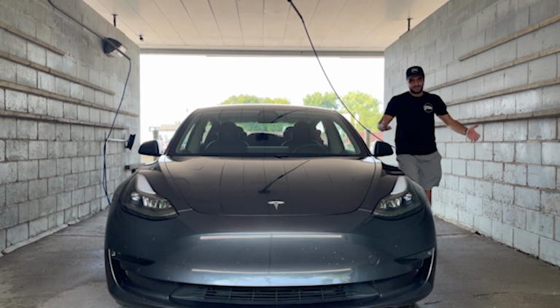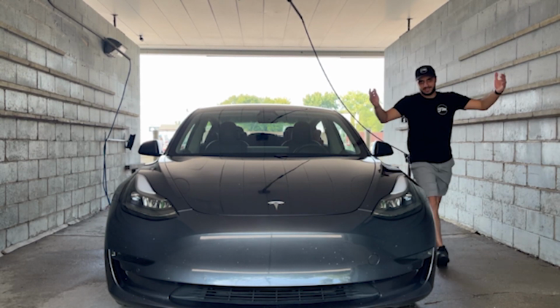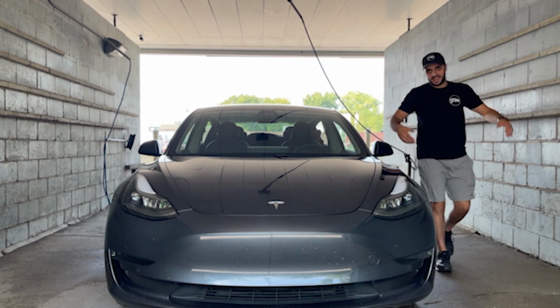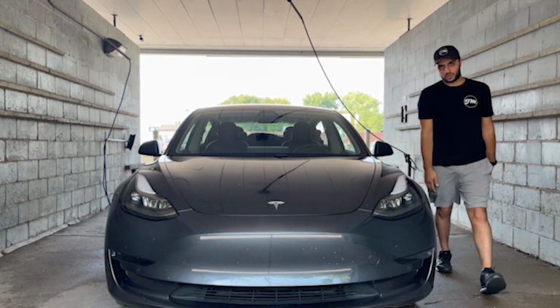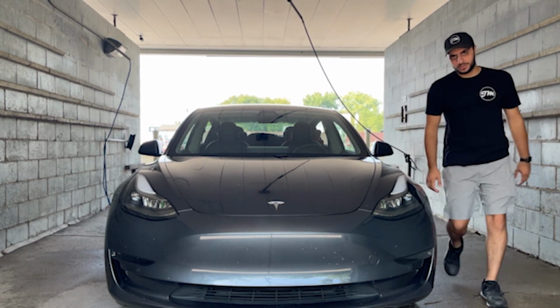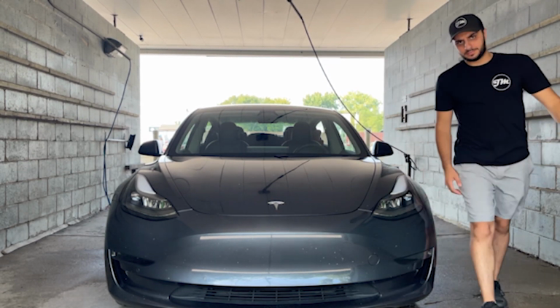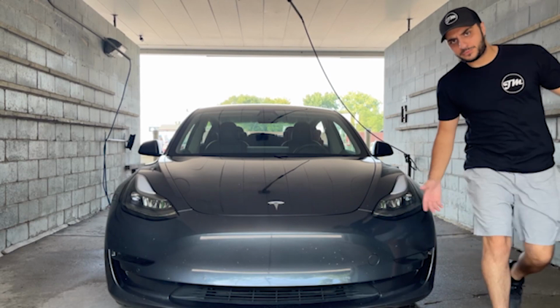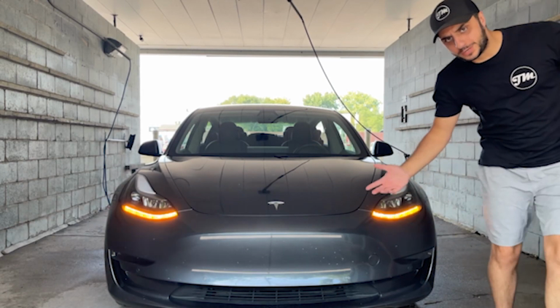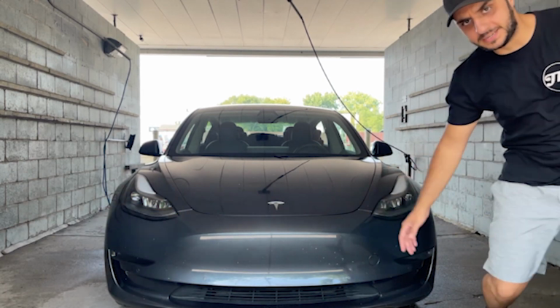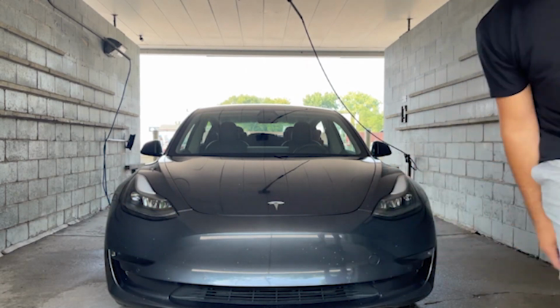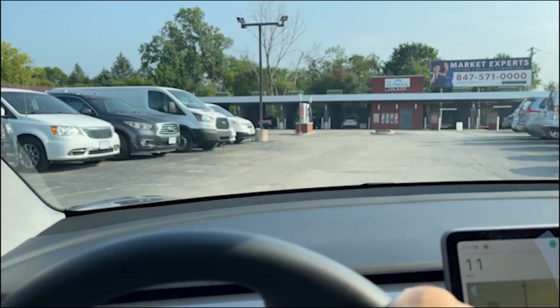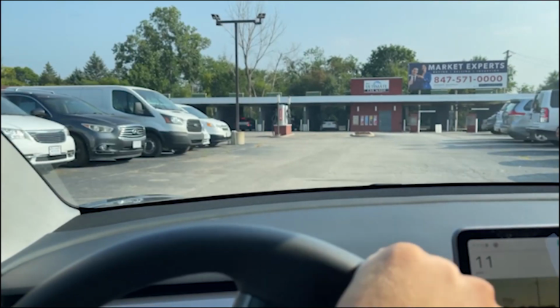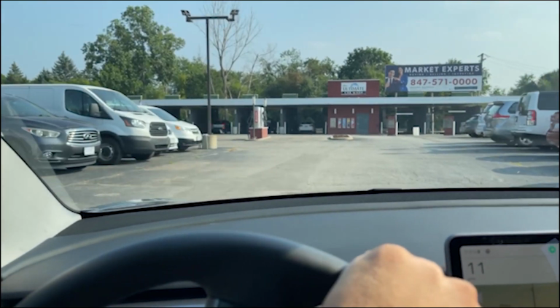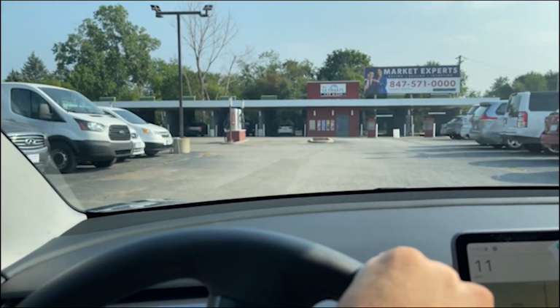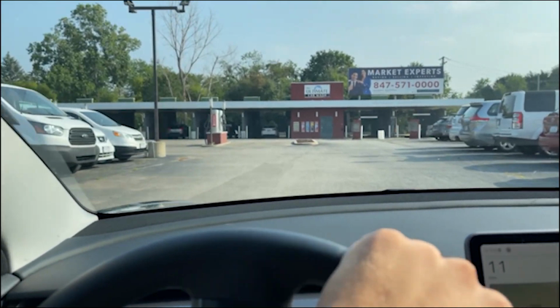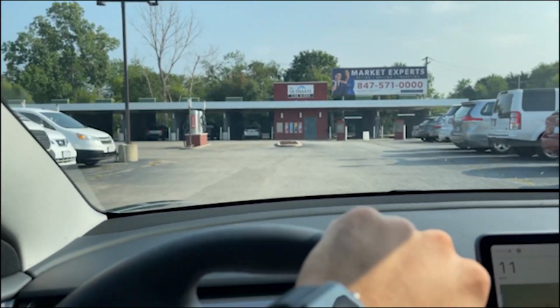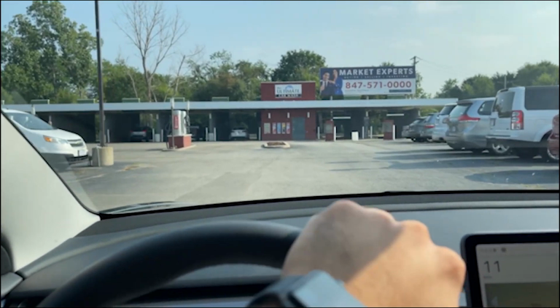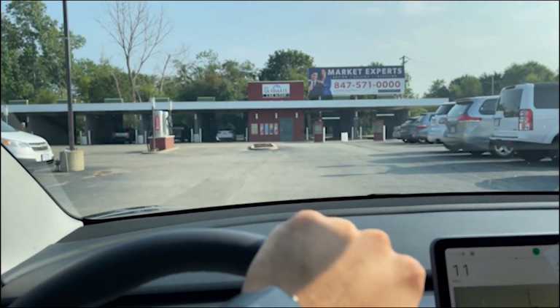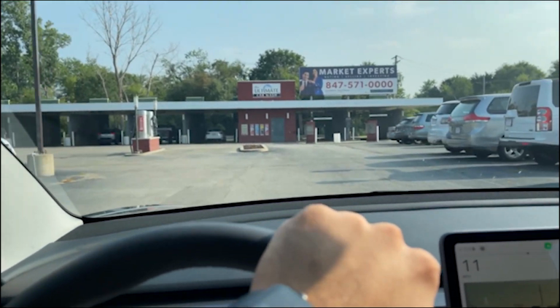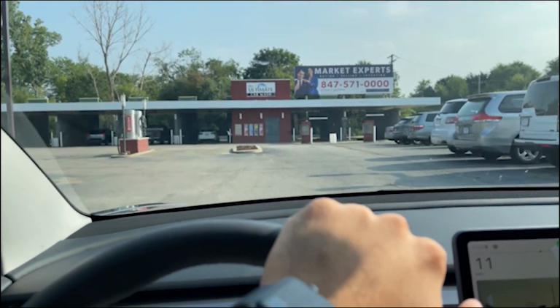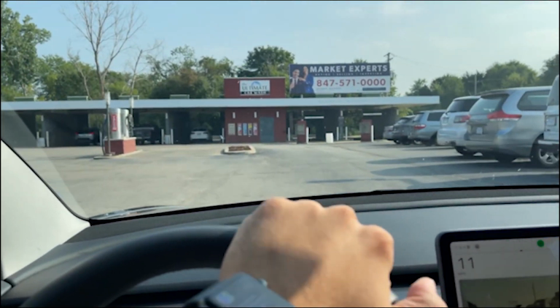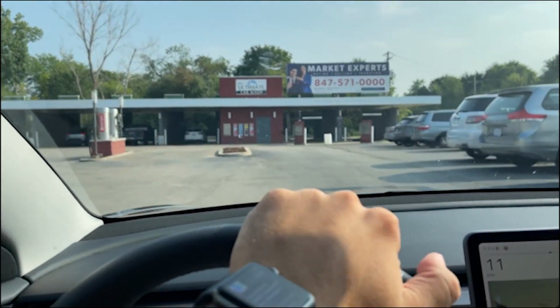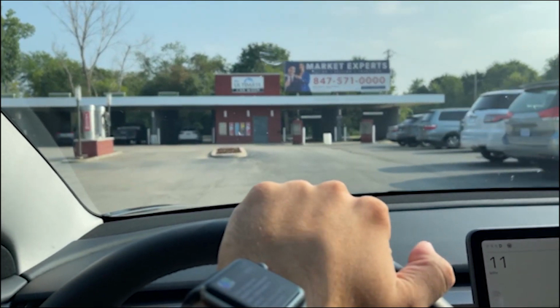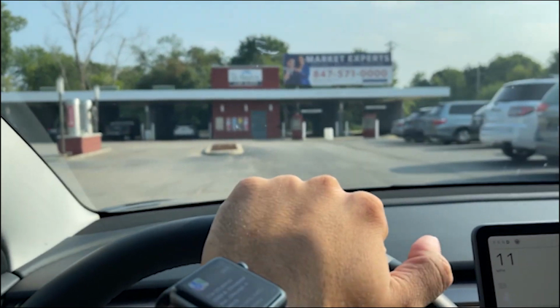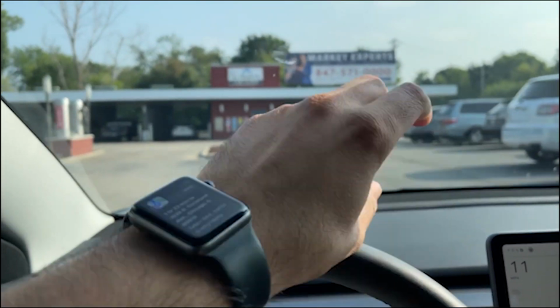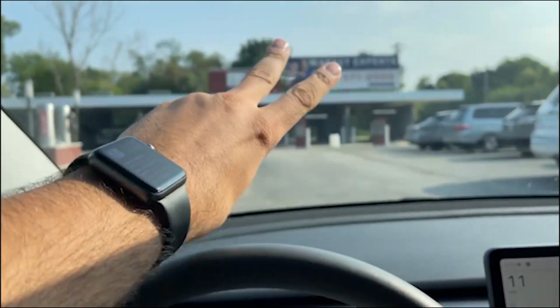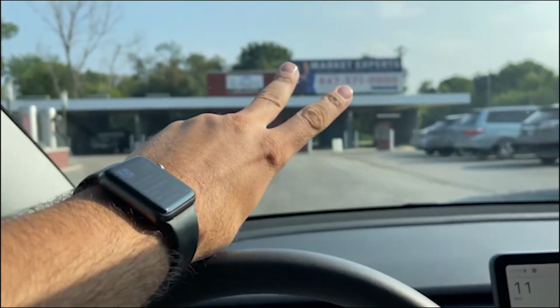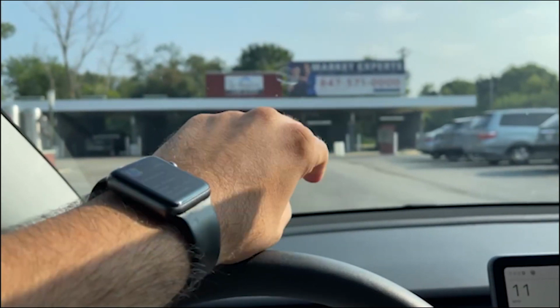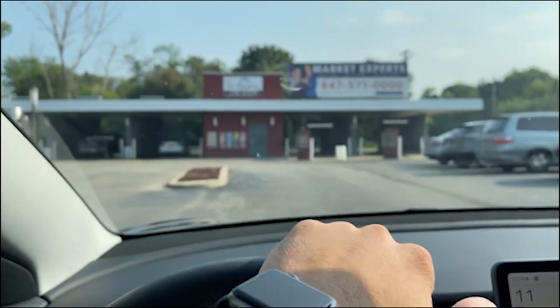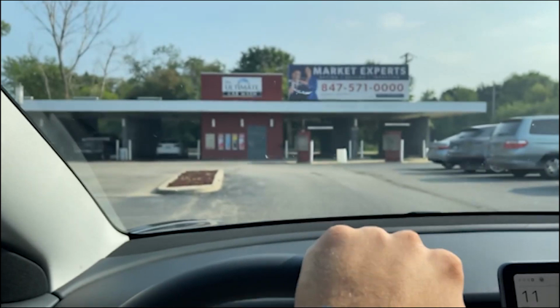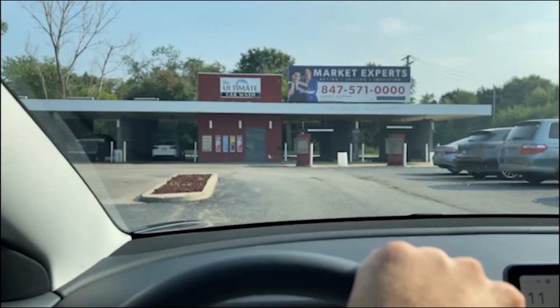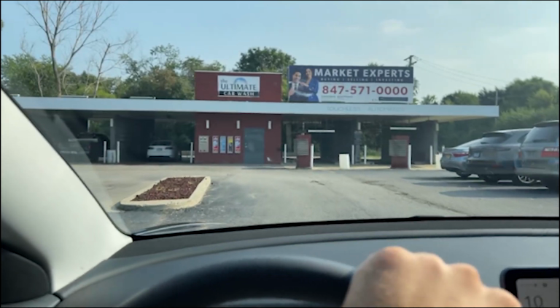It's cash only — of course it is. And we're back! A quick run to the bank and we're back. Take two: ultimate car wash.